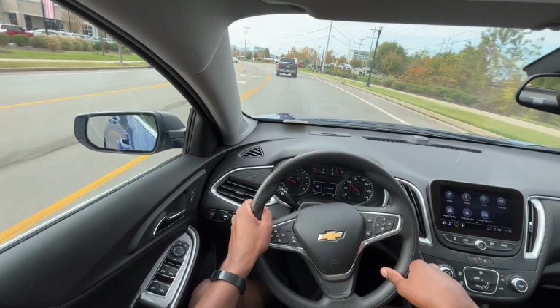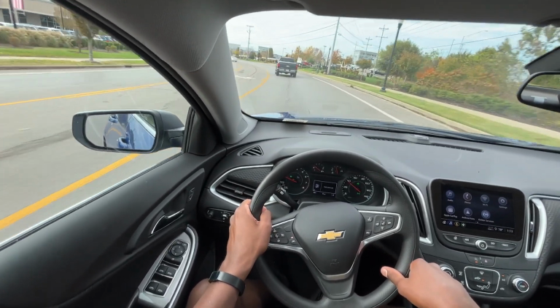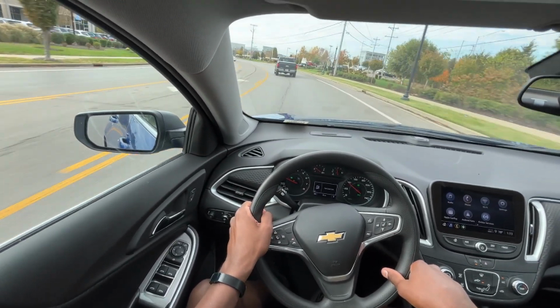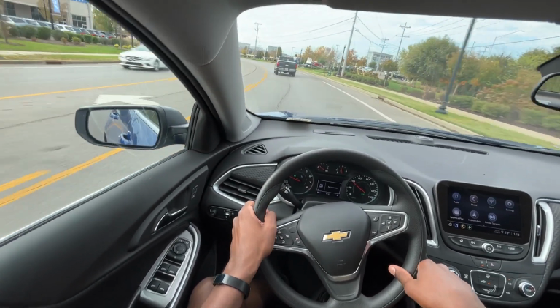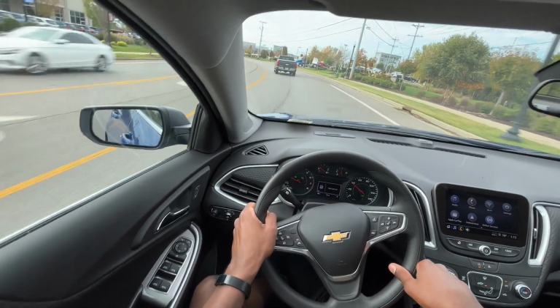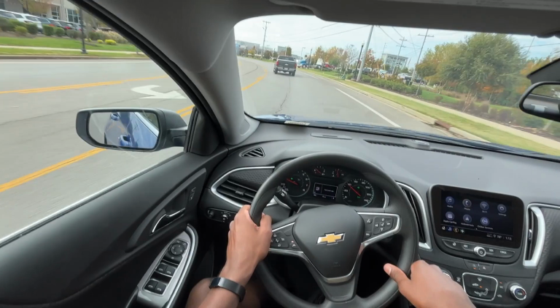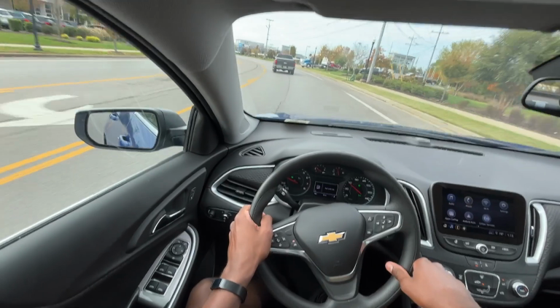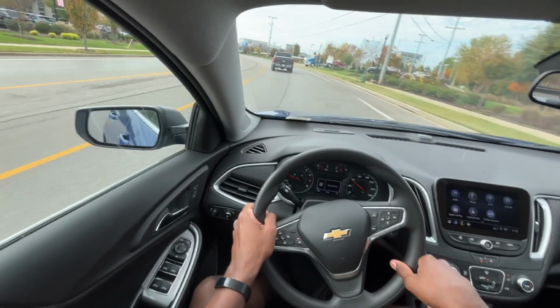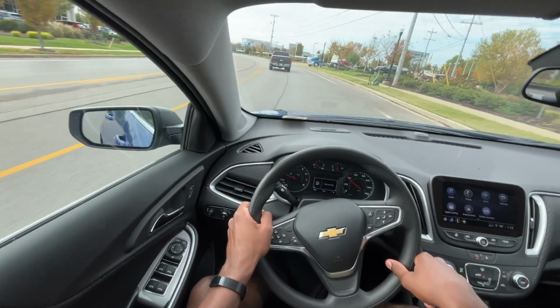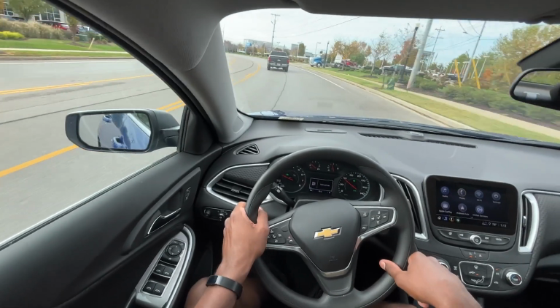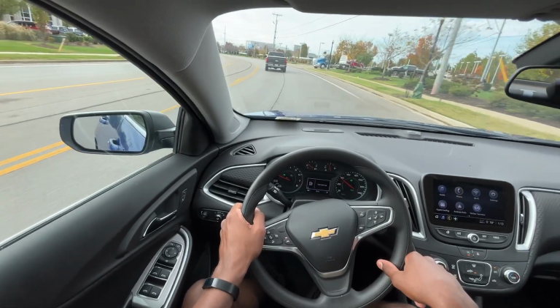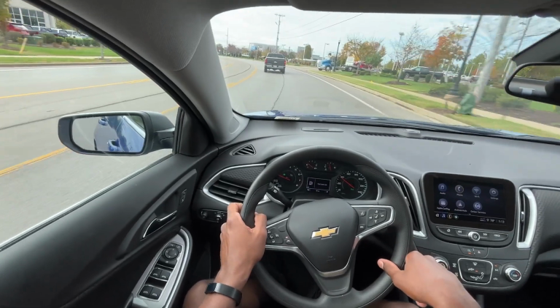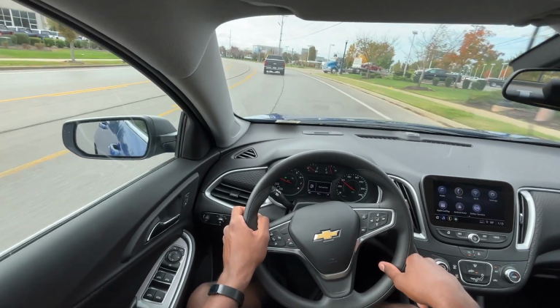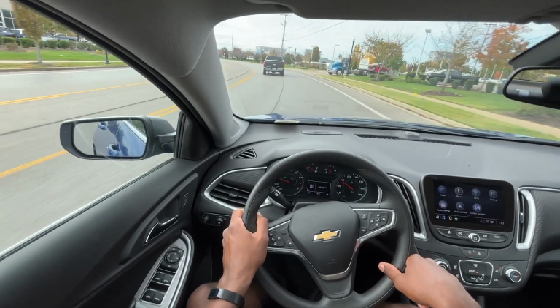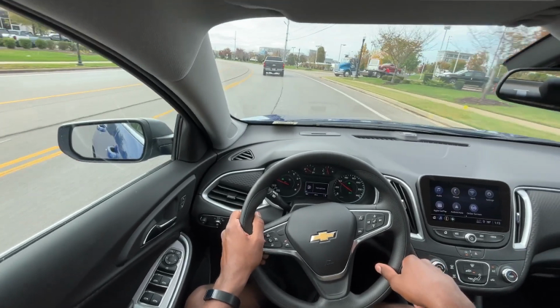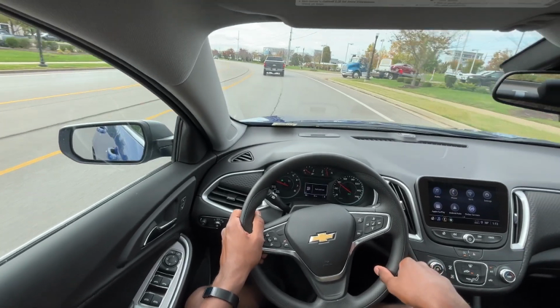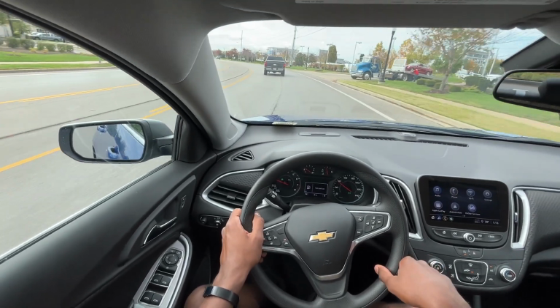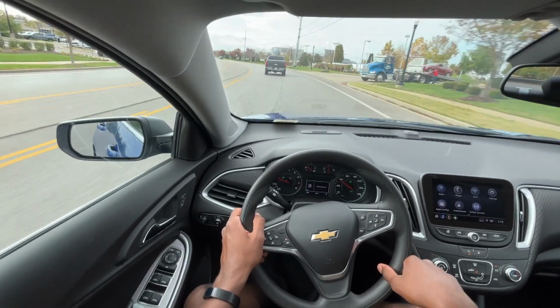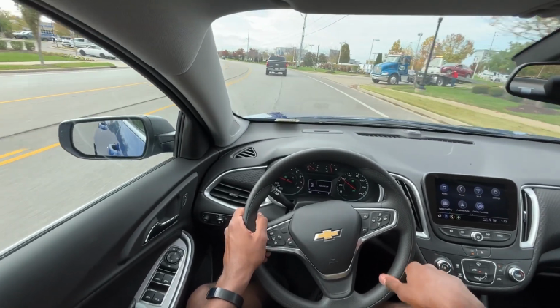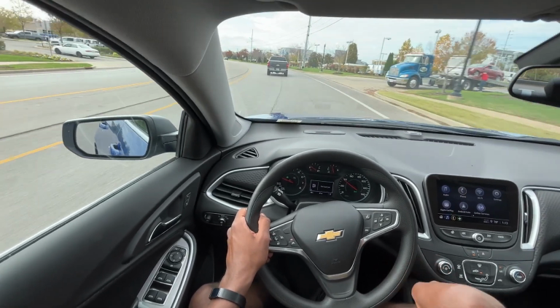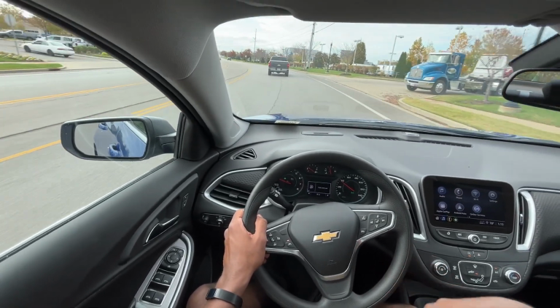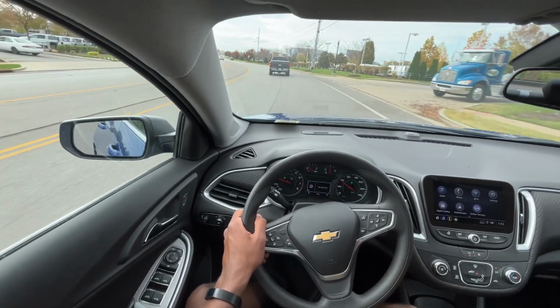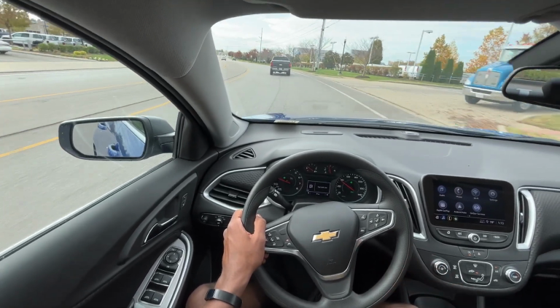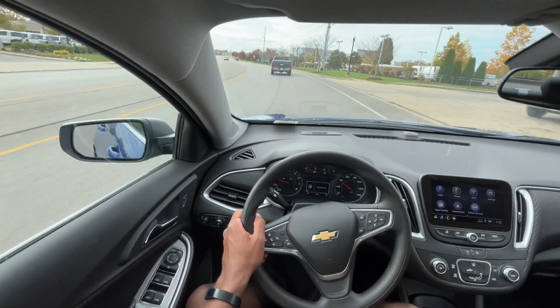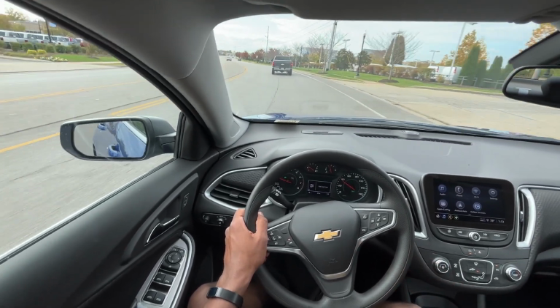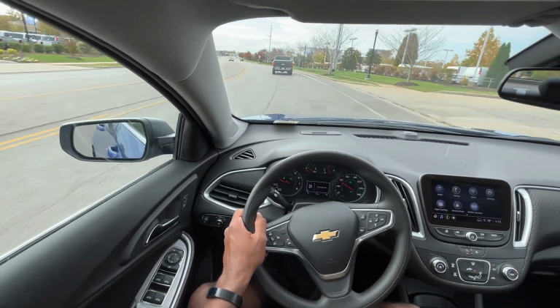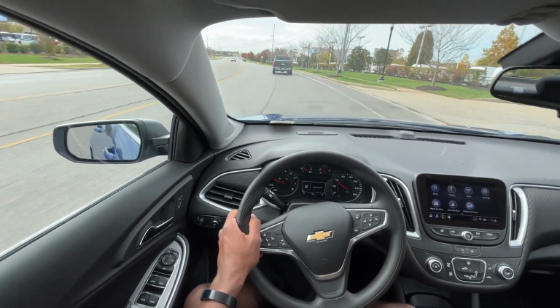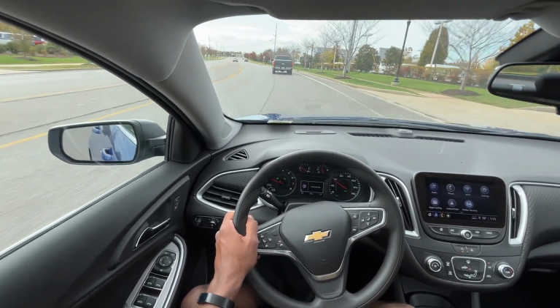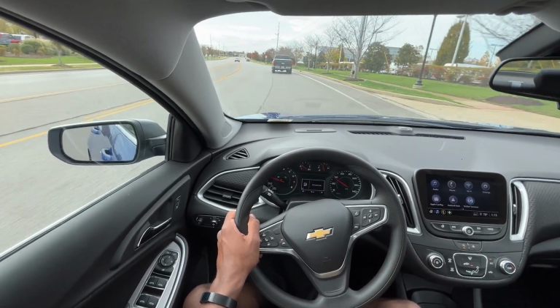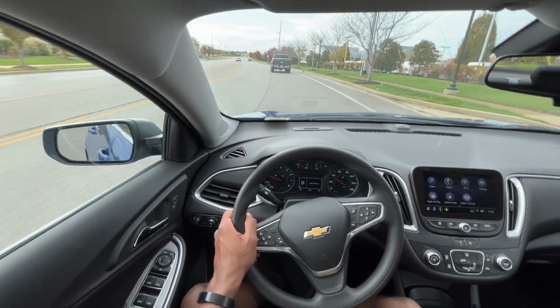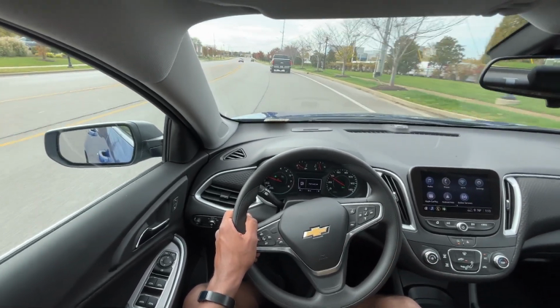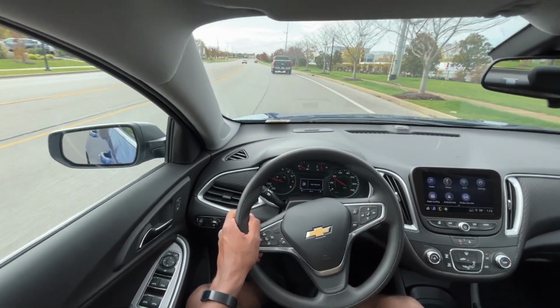With that being said, this brings me to the end of my review of the 2023 Chevrolet Malibu in the LS trim level.